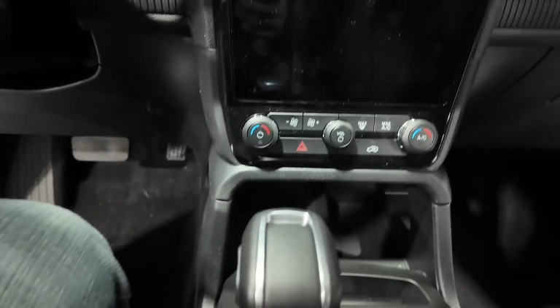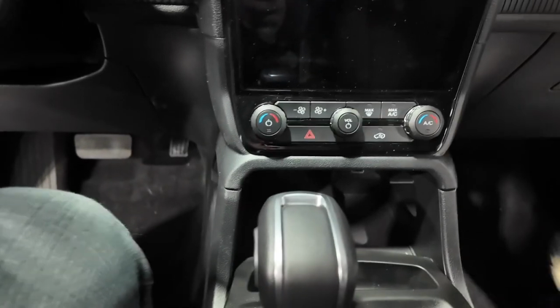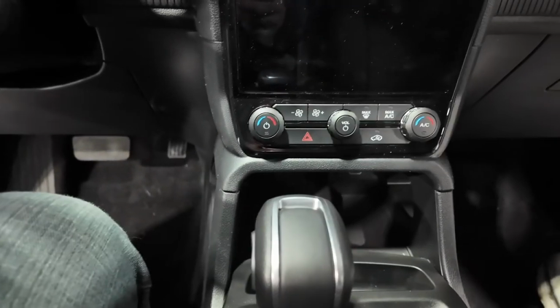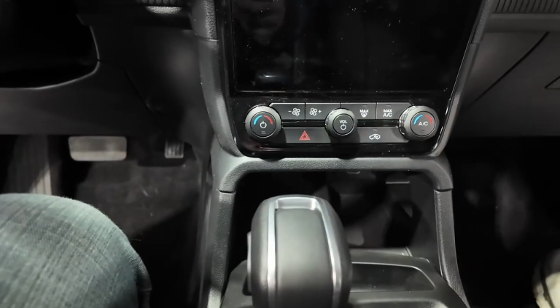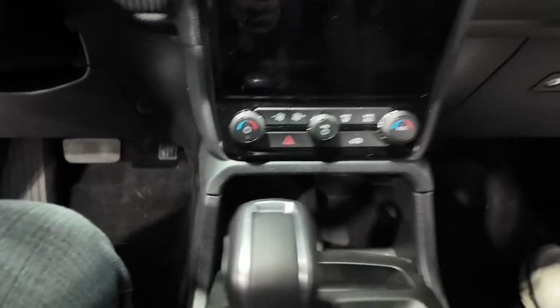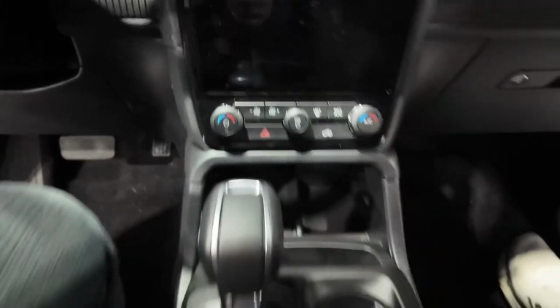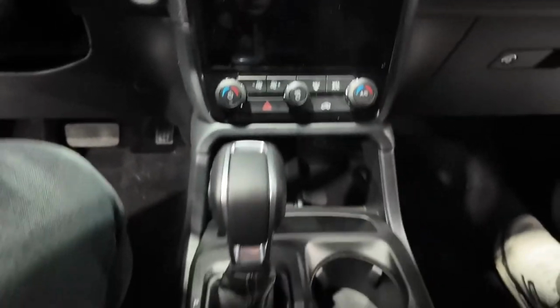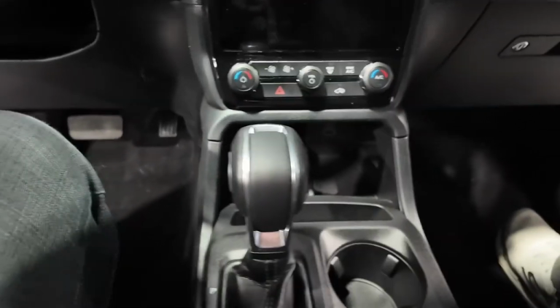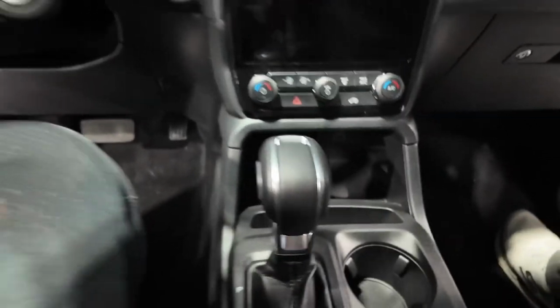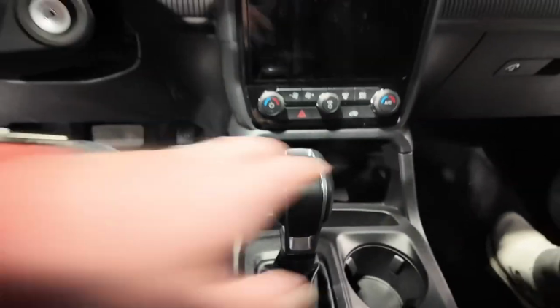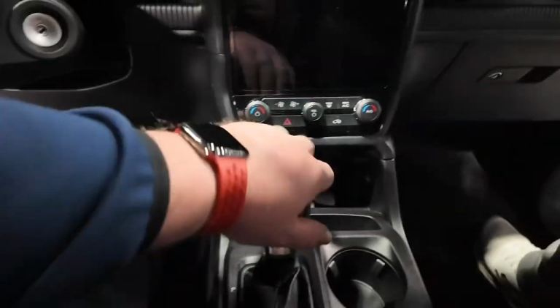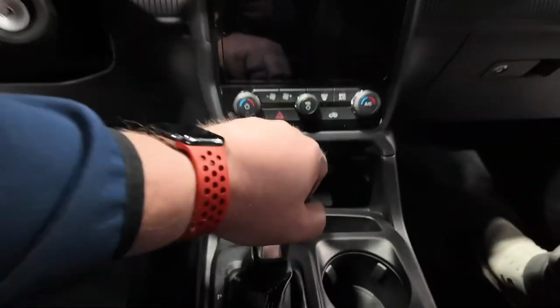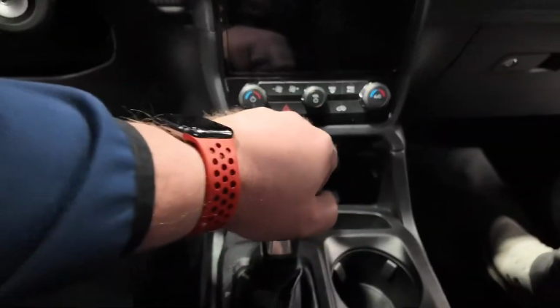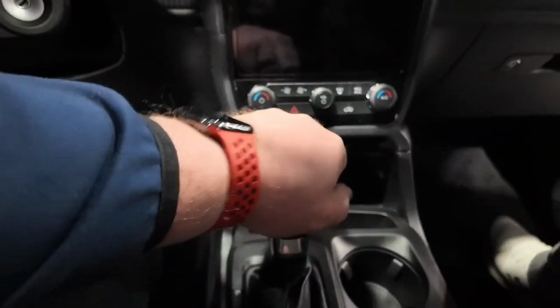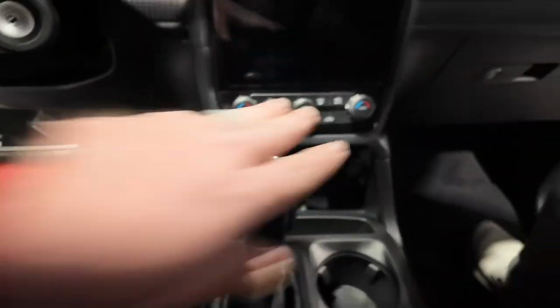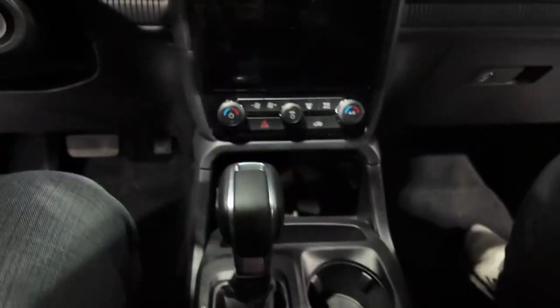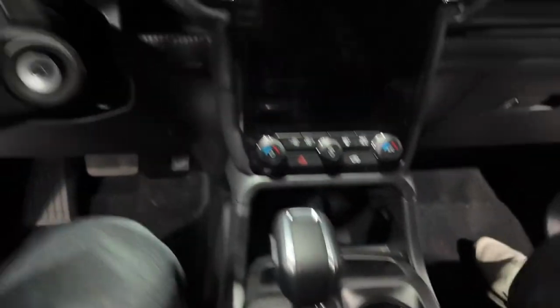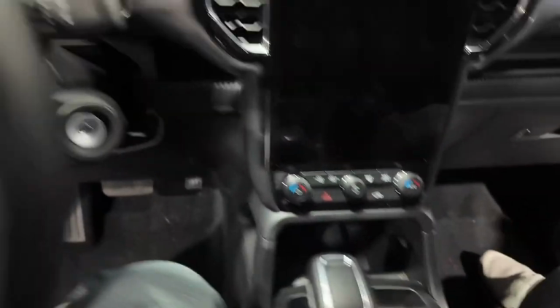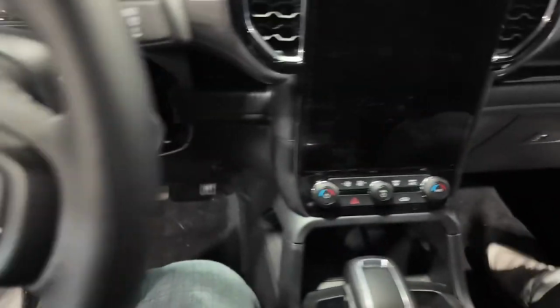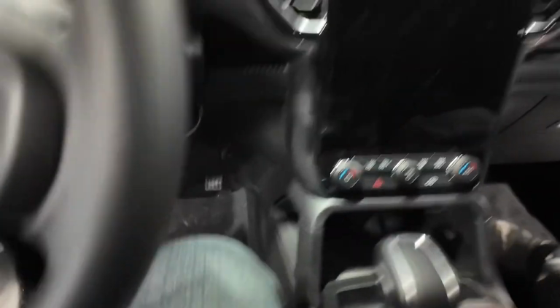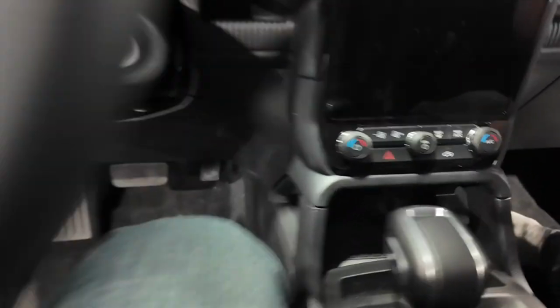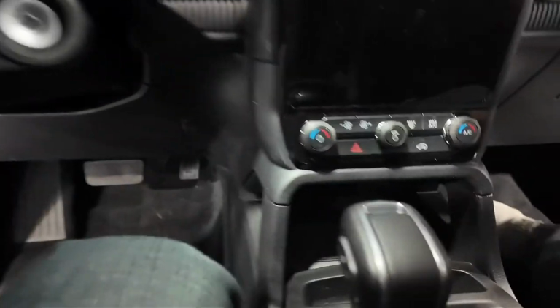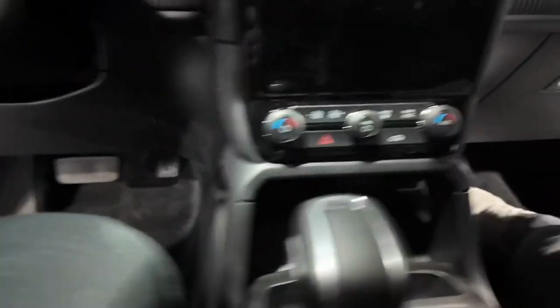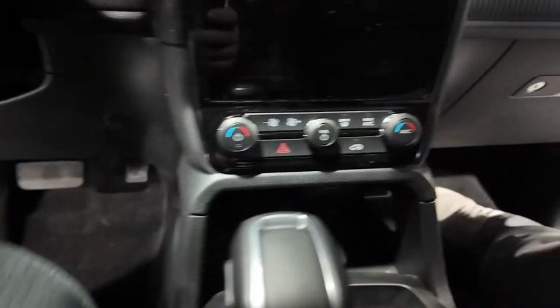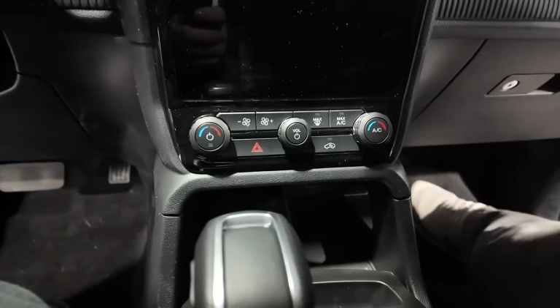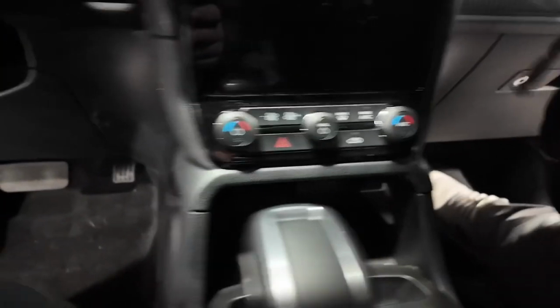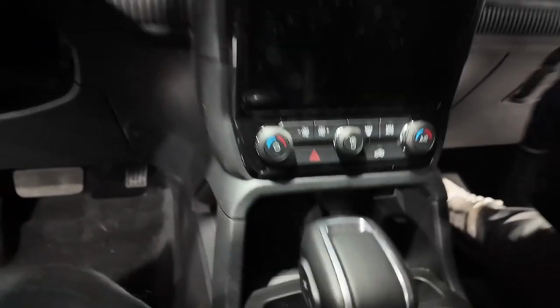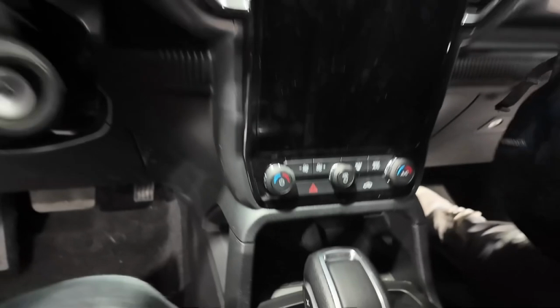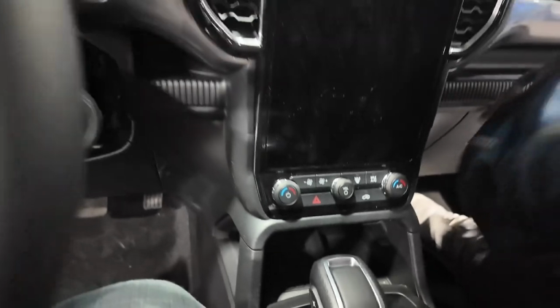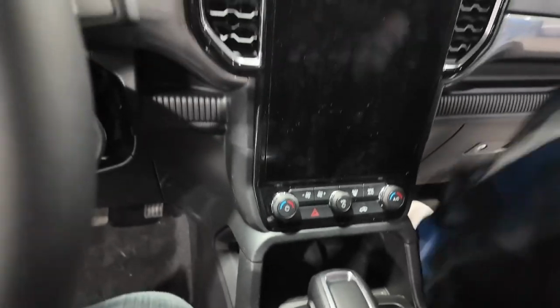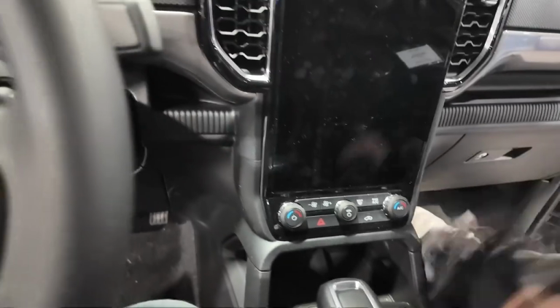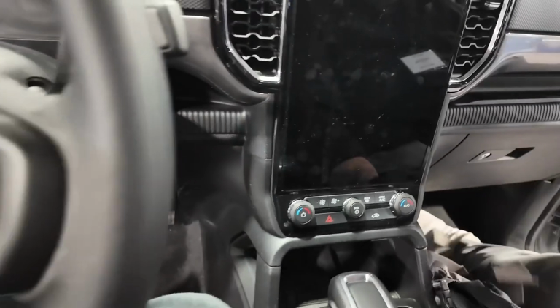You've got a couple of USB-C and USB-A ports, a couple of physical controls for the HVAC, and then the shifter knob. This is a pretty nice little truck — I like this.